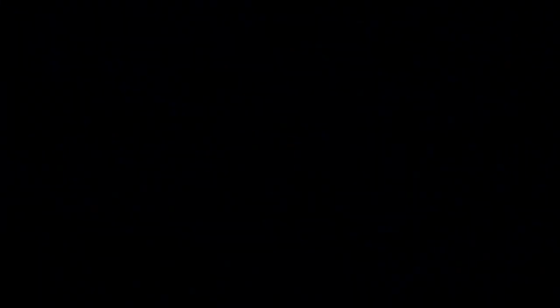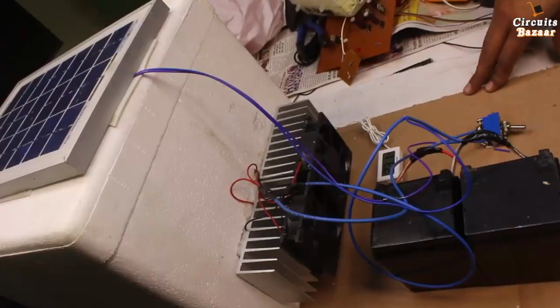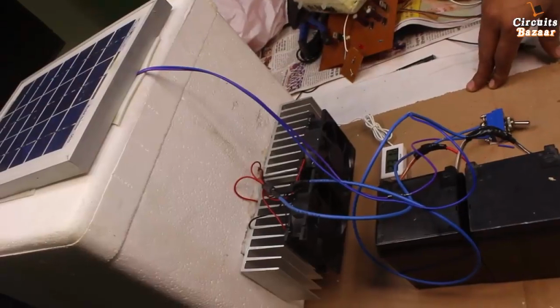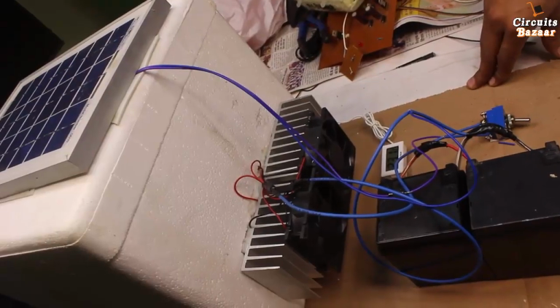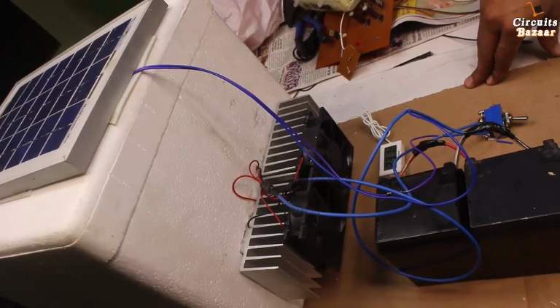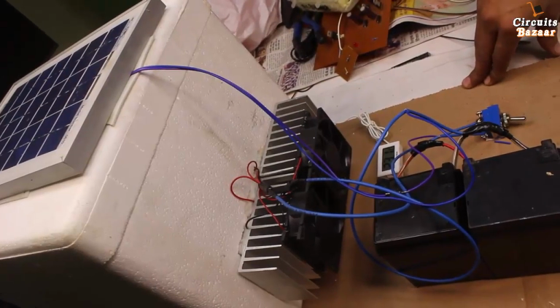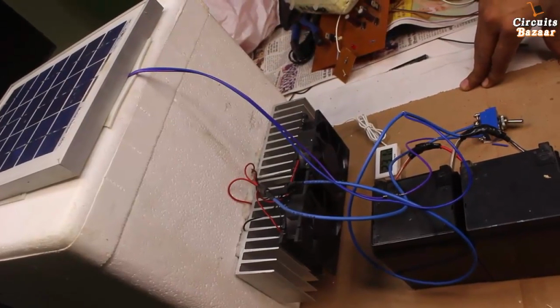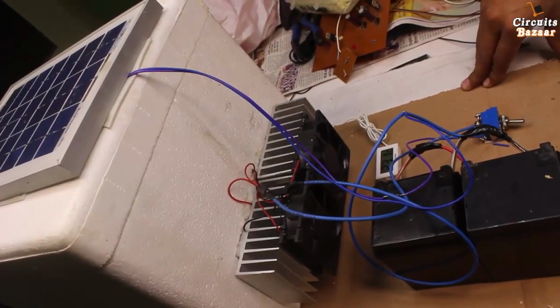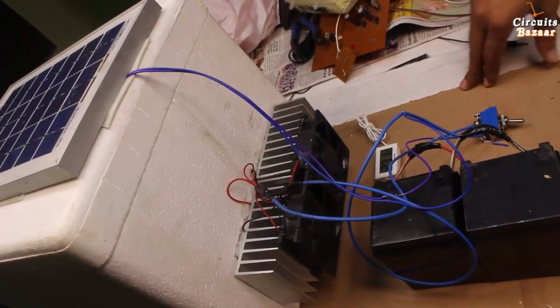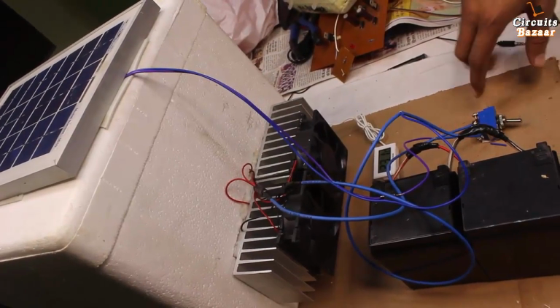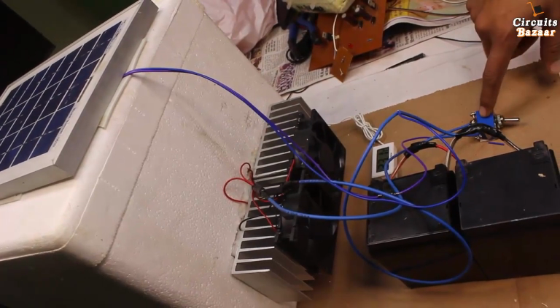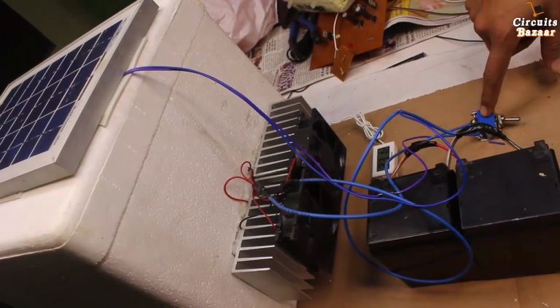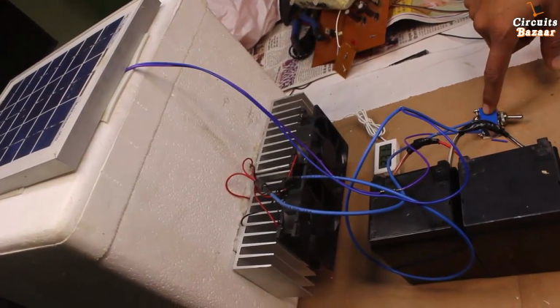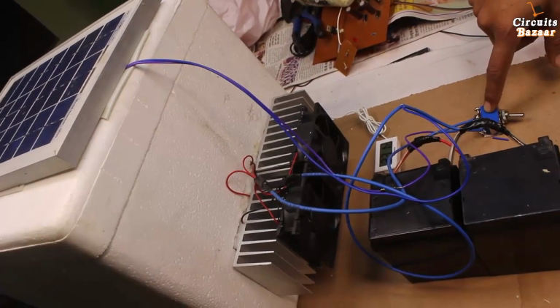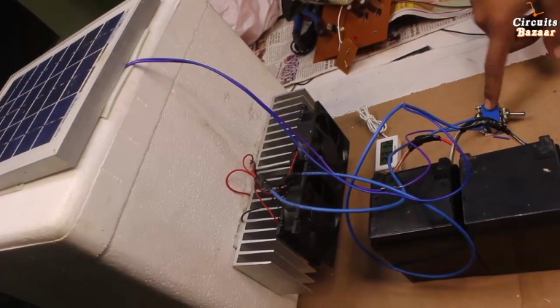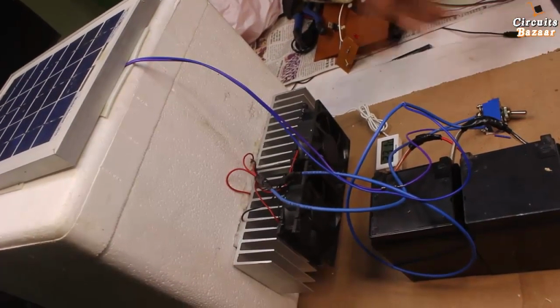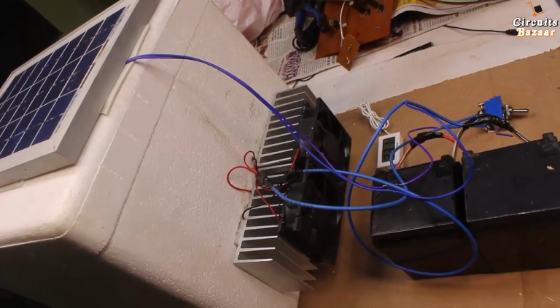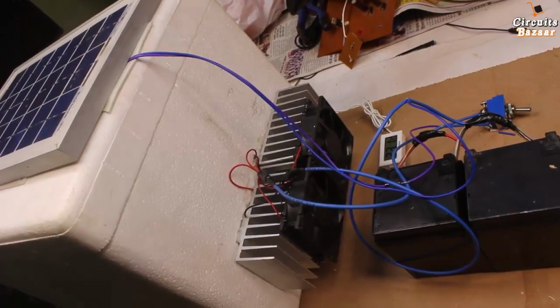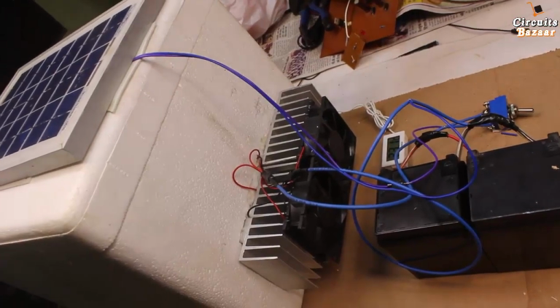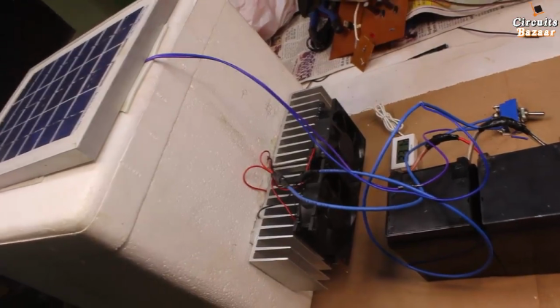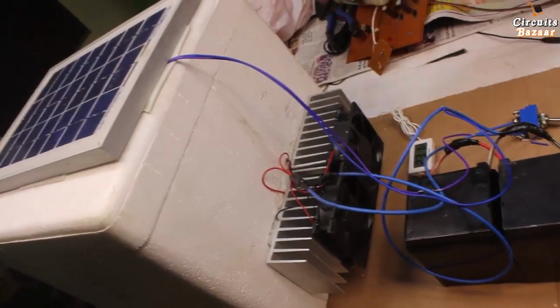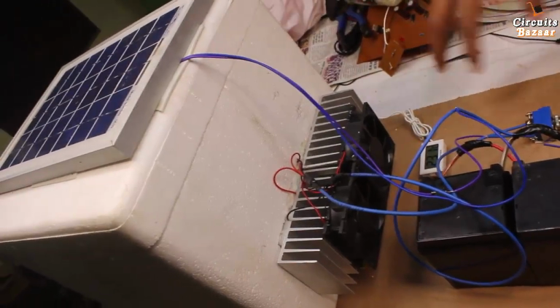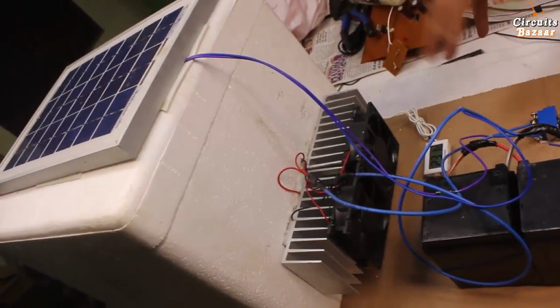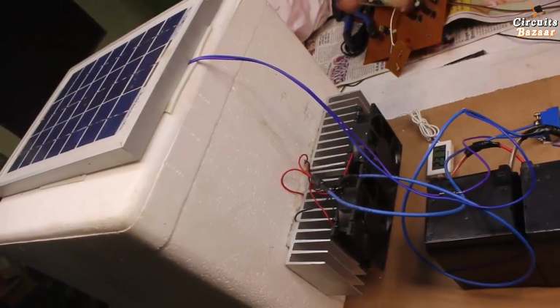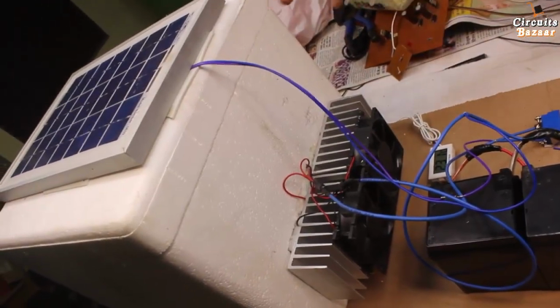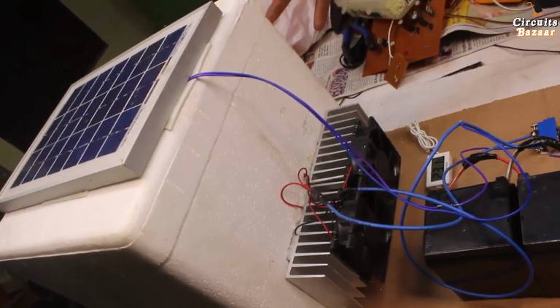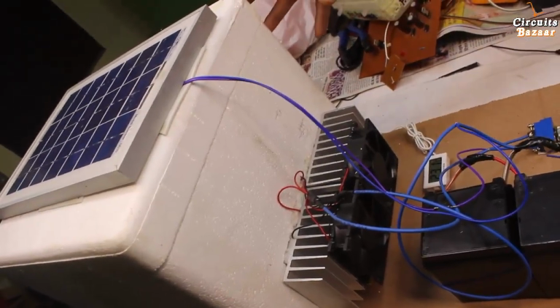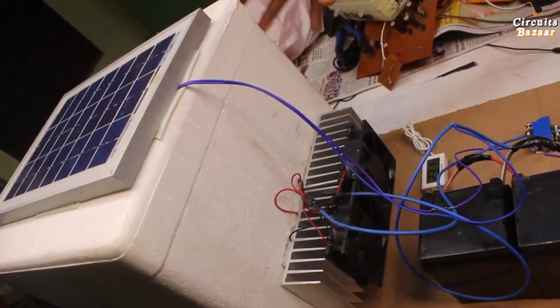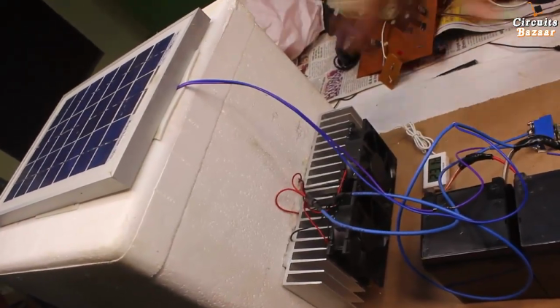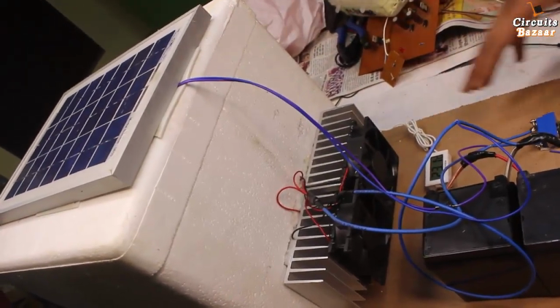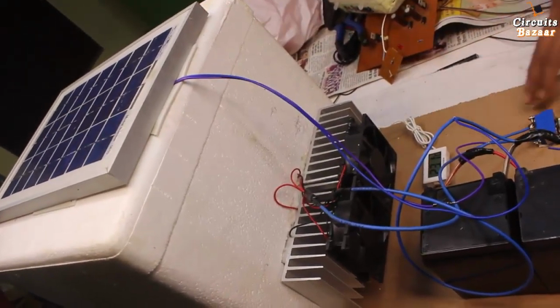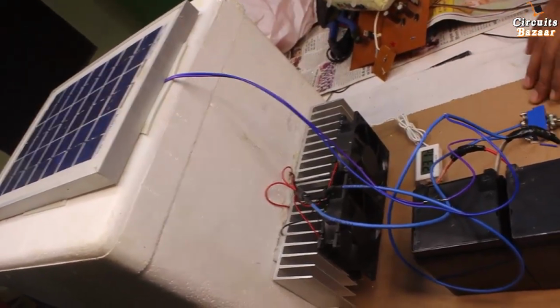Hello guys, what's up. Thank you so much for watching Circuits Bazaar. Today we are going to discuss the solar panel based freezer system using Peltier plate.